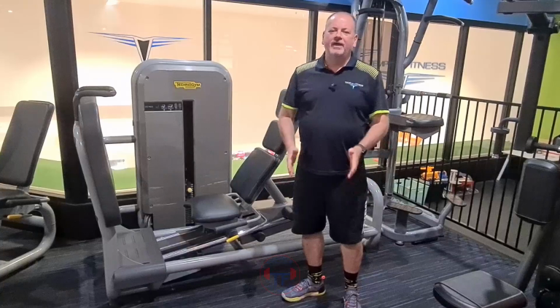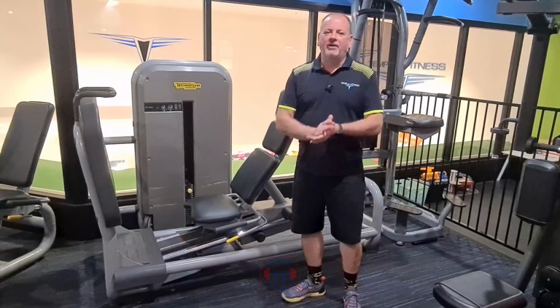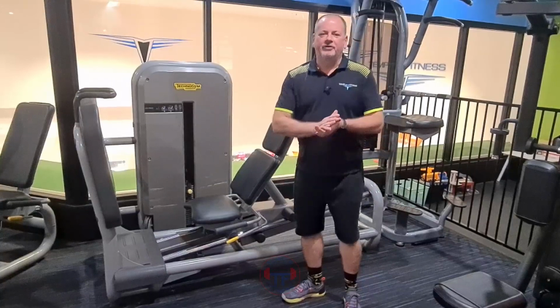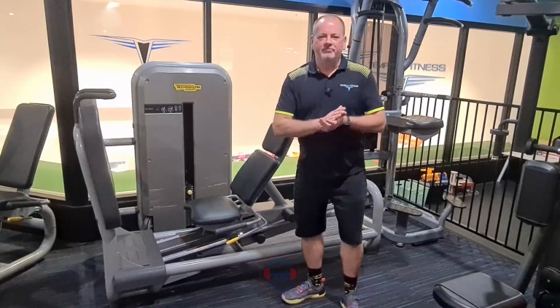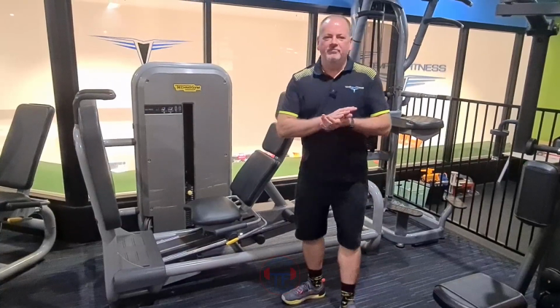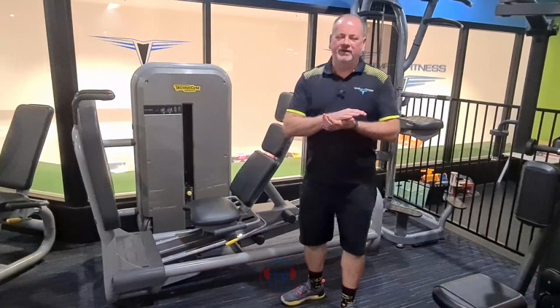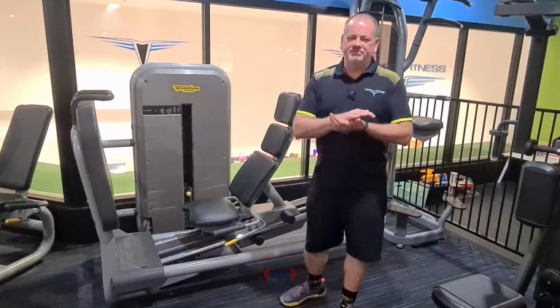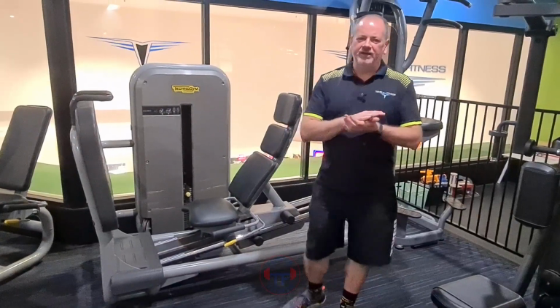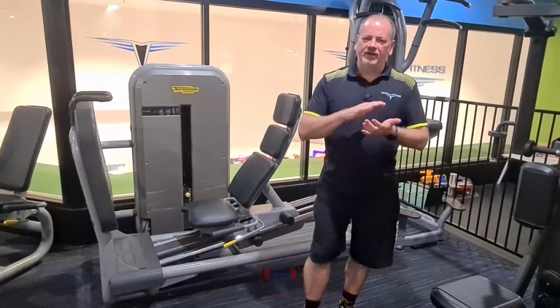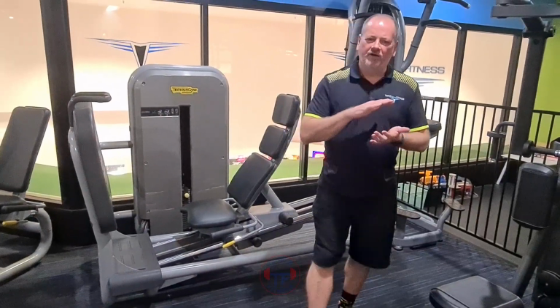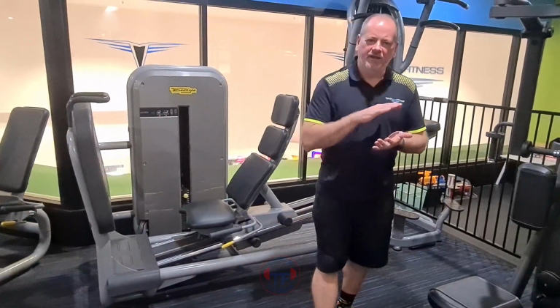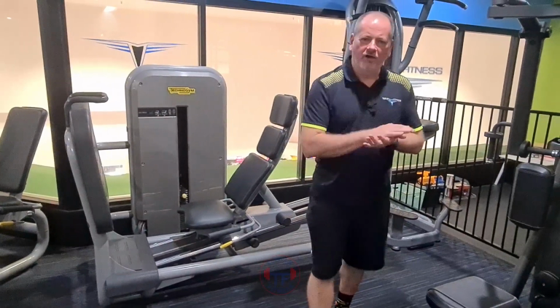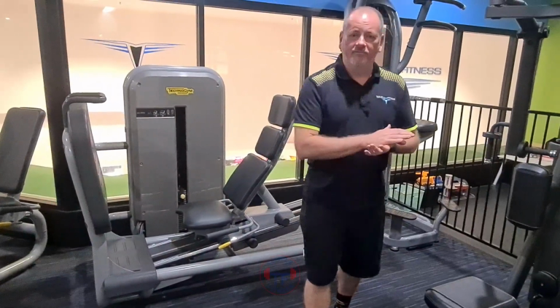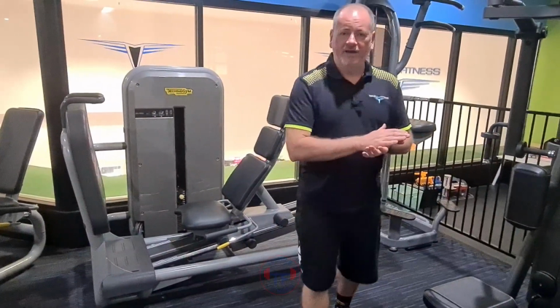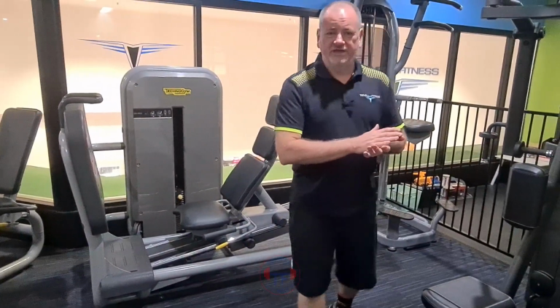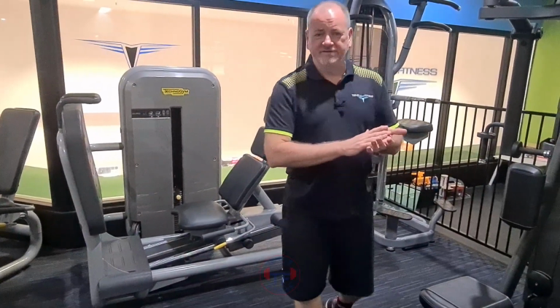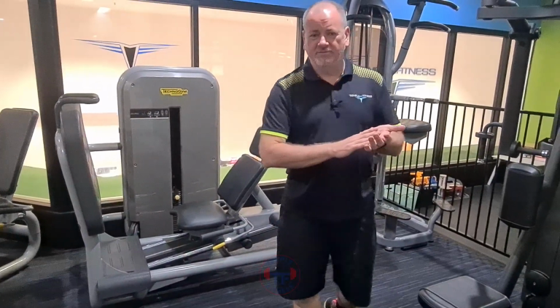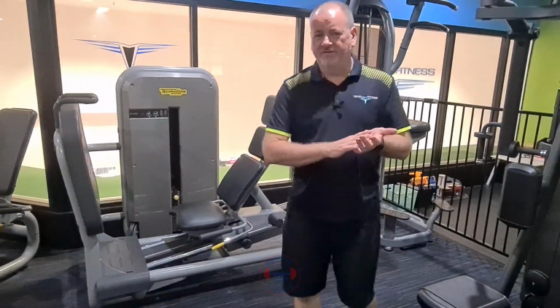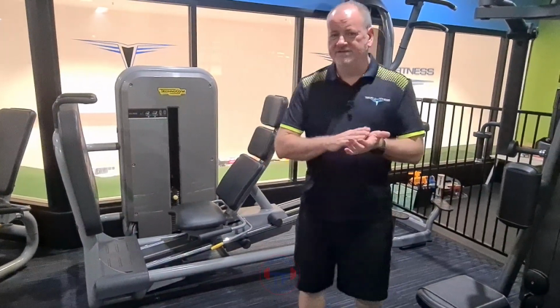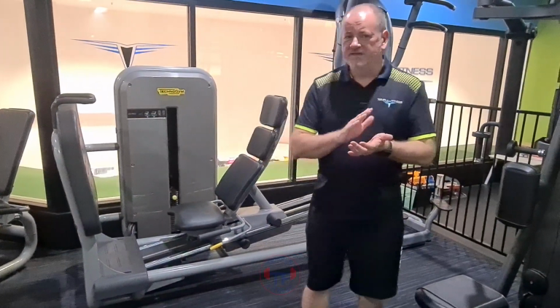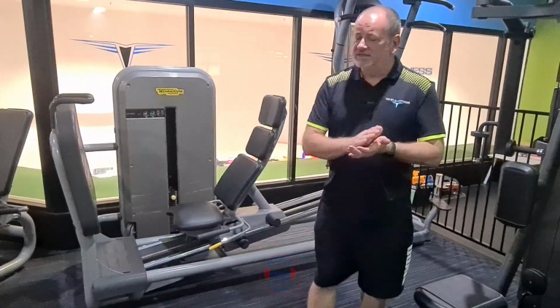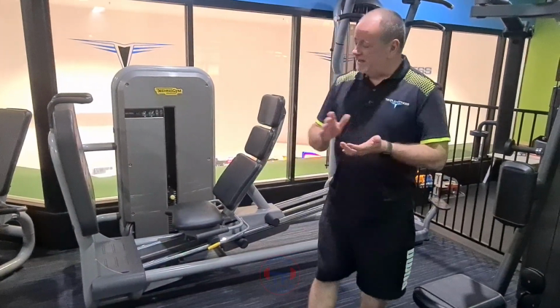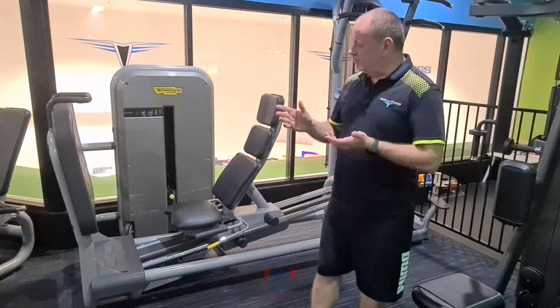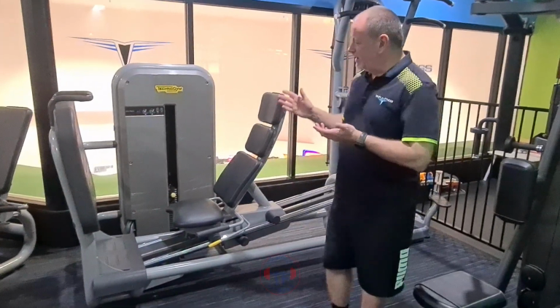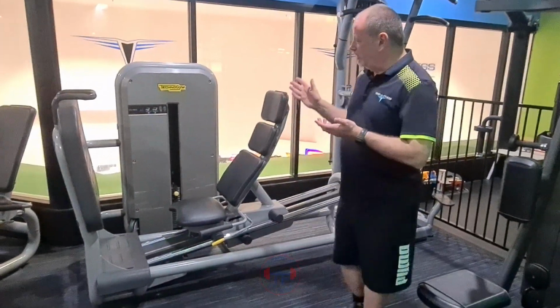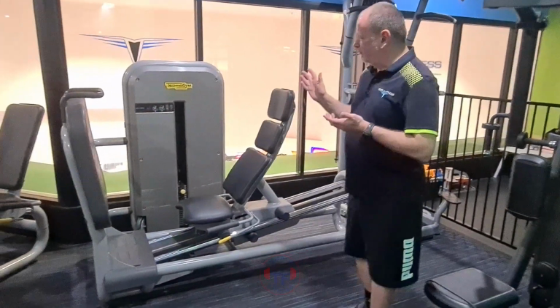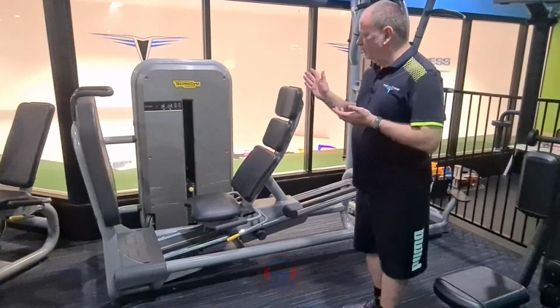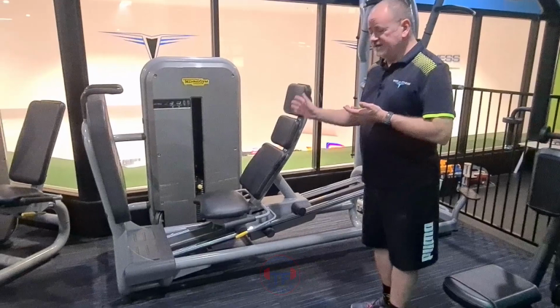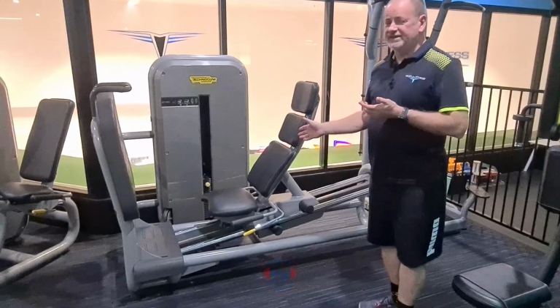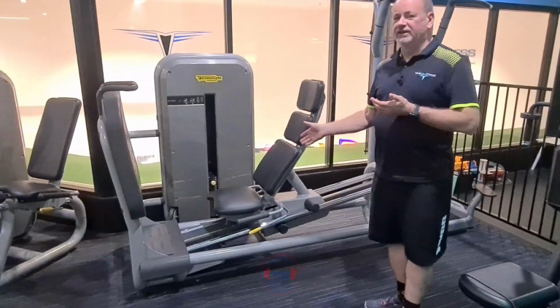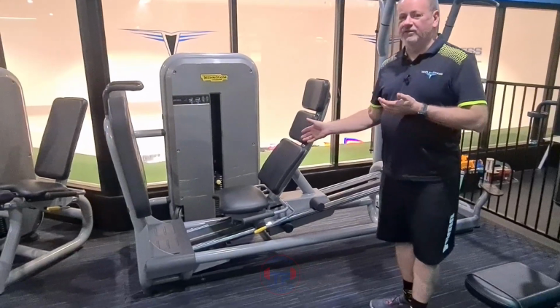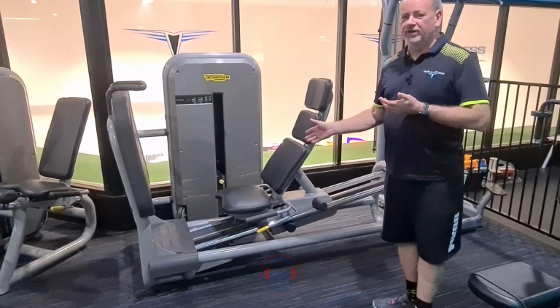How are we doing? My name is Pete. I'm the owner and manager here at Temple Fitness. Today we're going to go through the seated leg press.